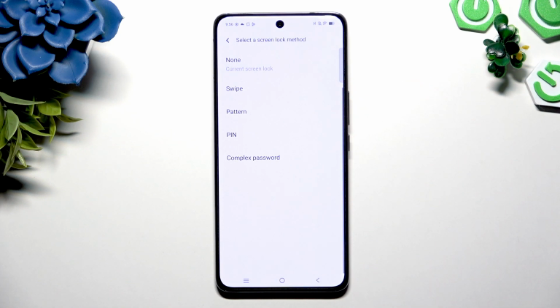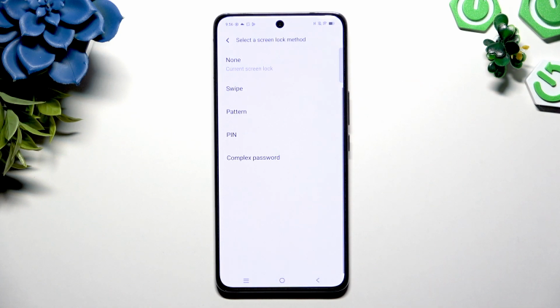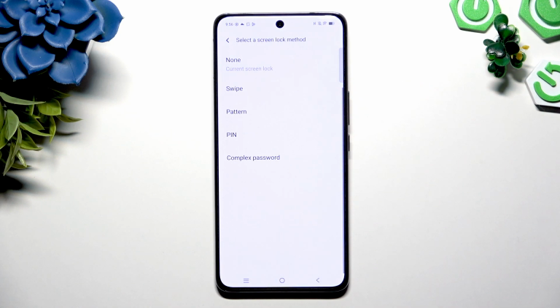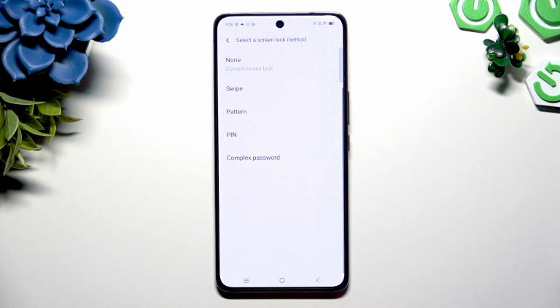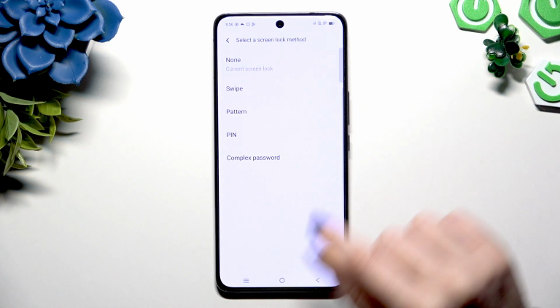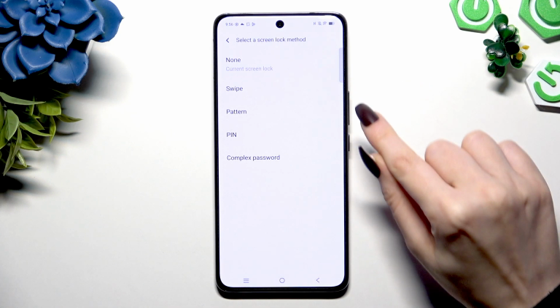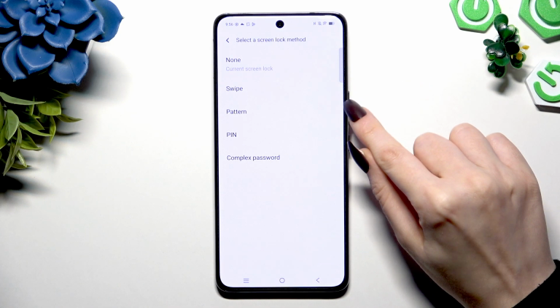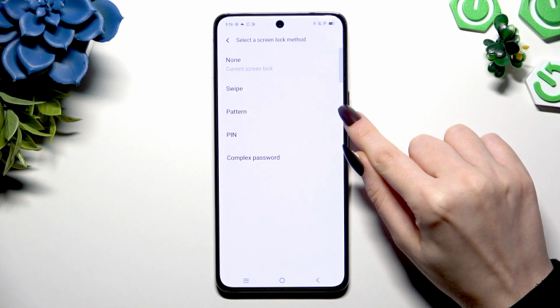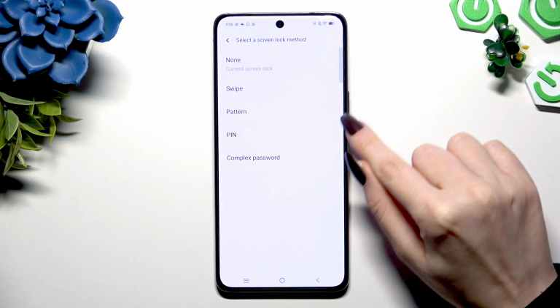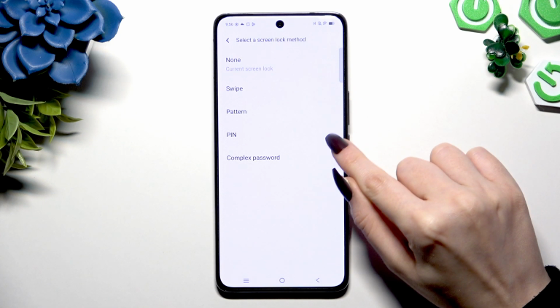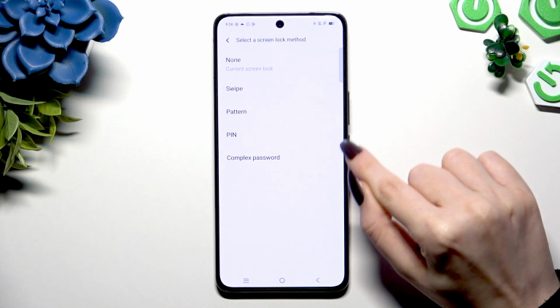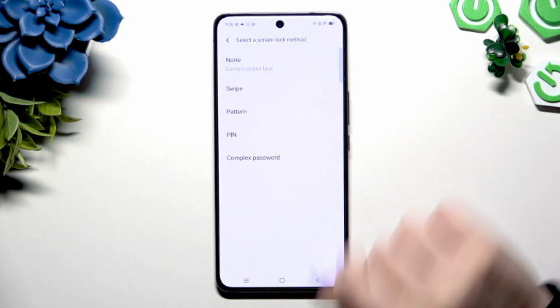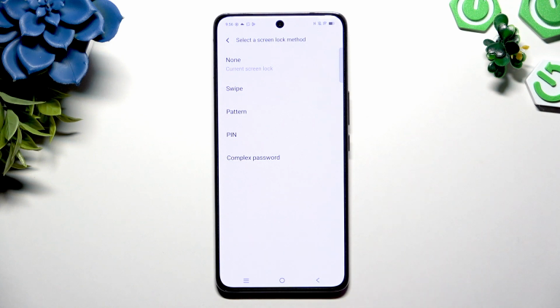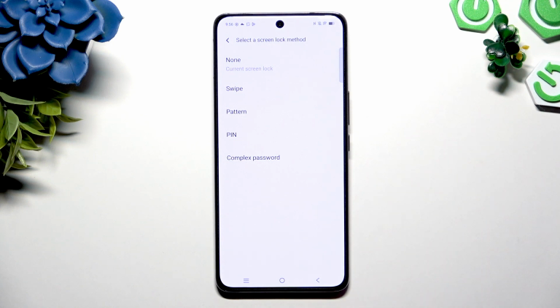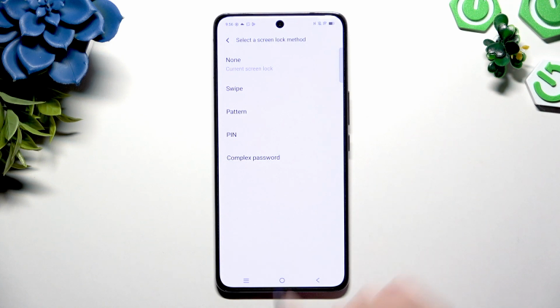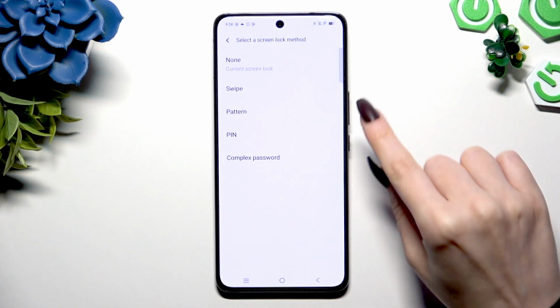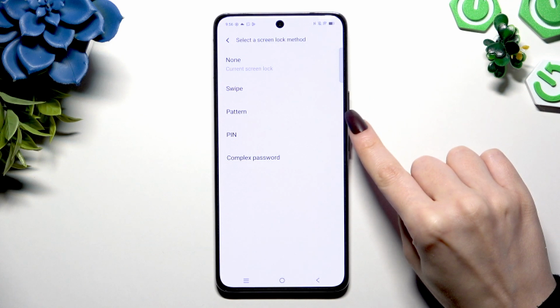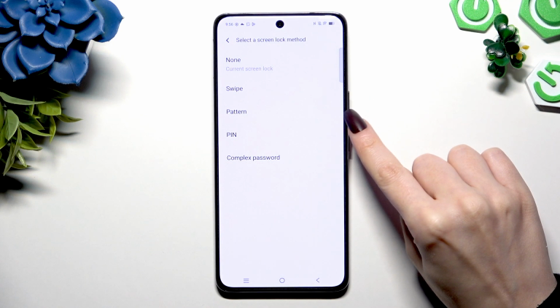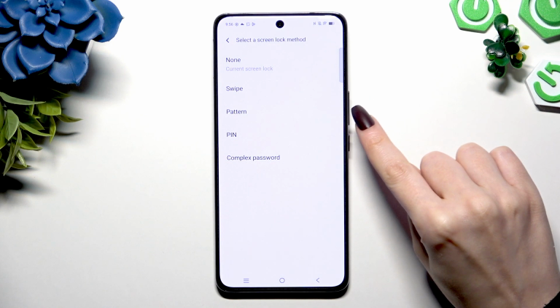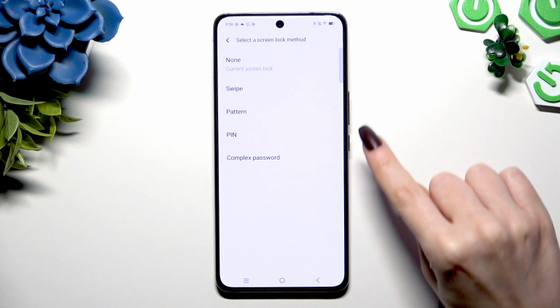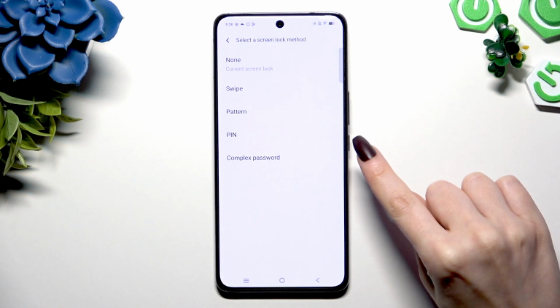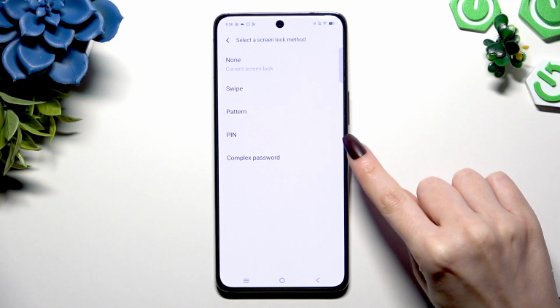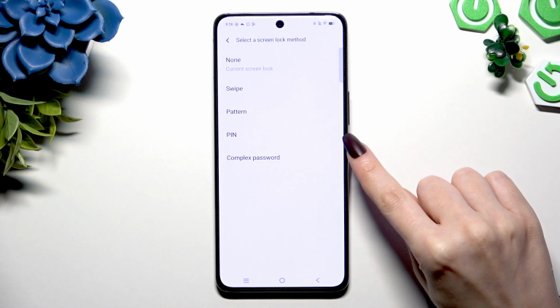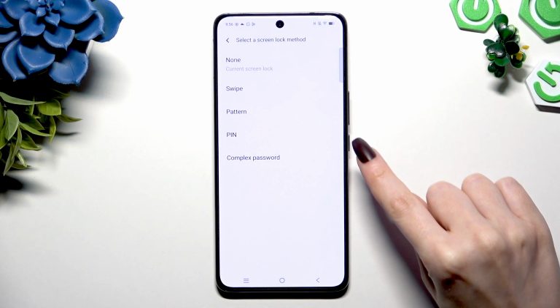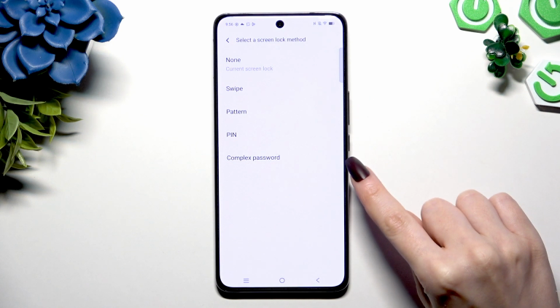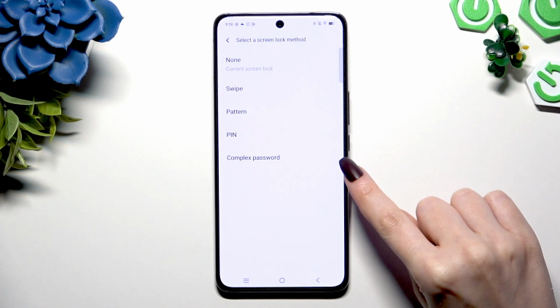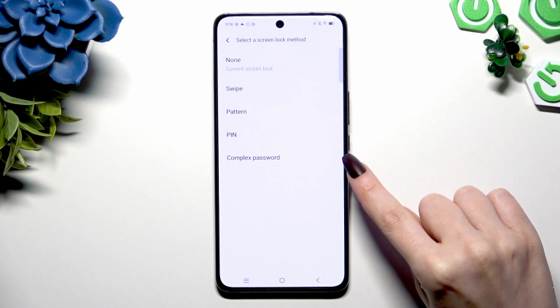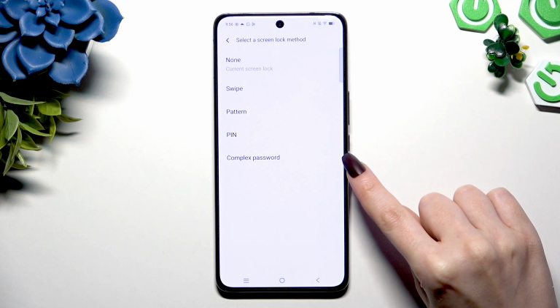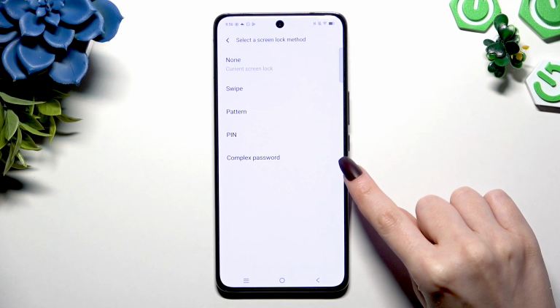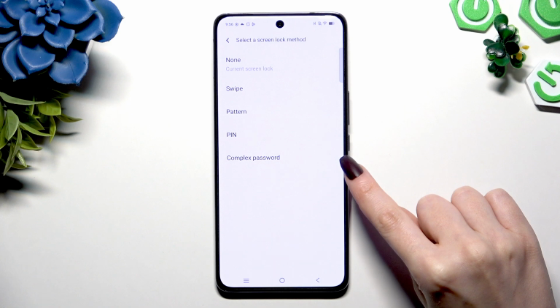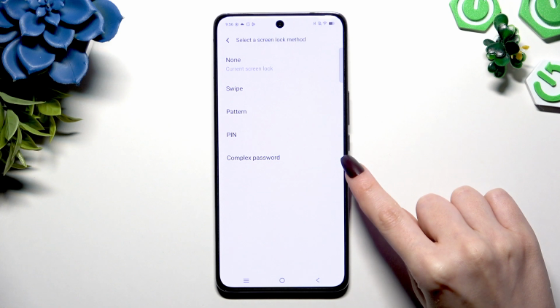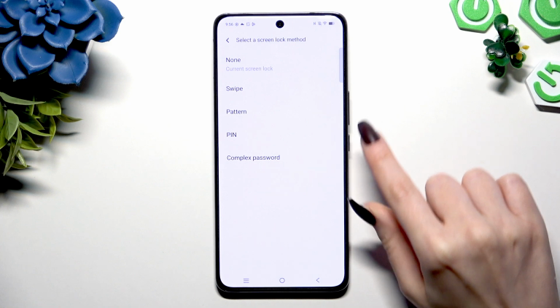Tap on one of those login methods: Pattern, PIN, or complex password.